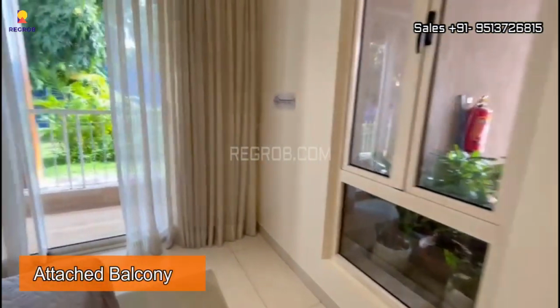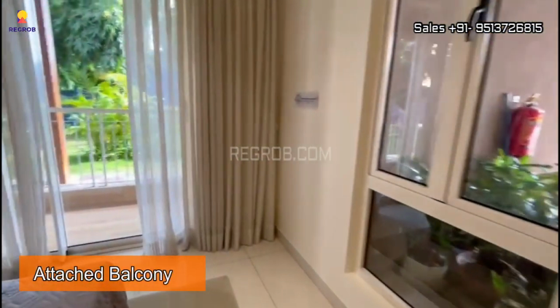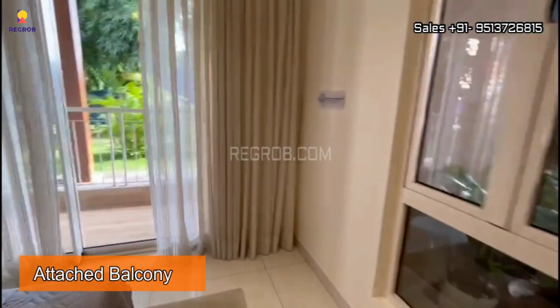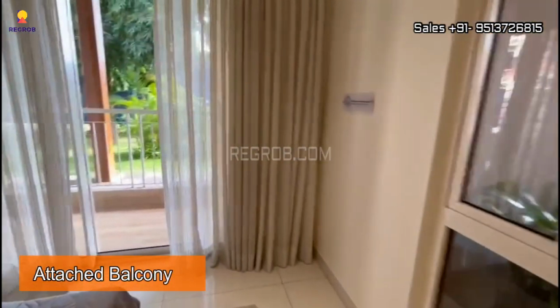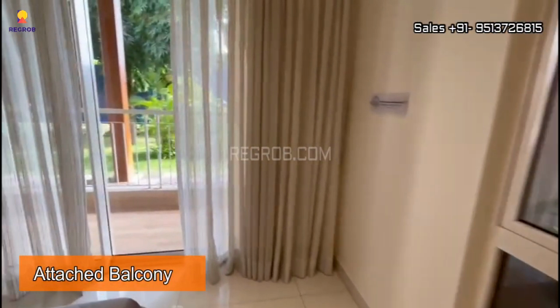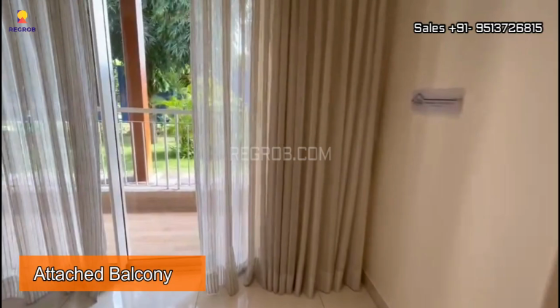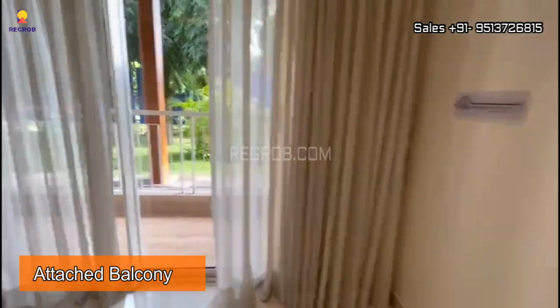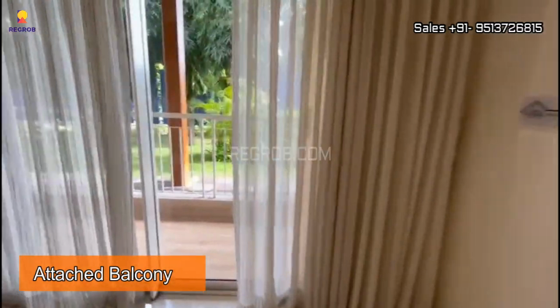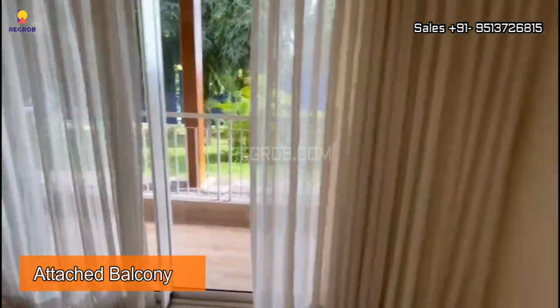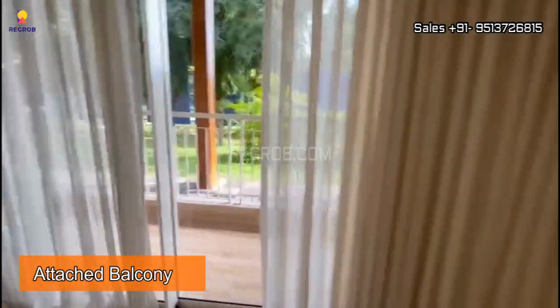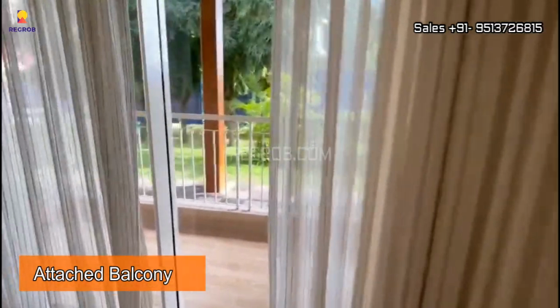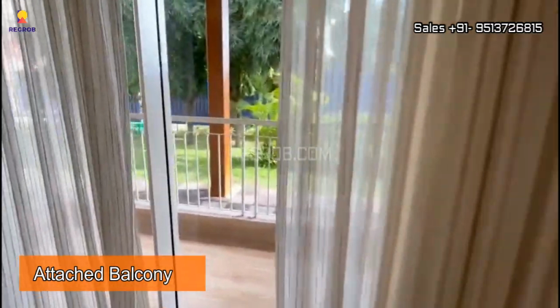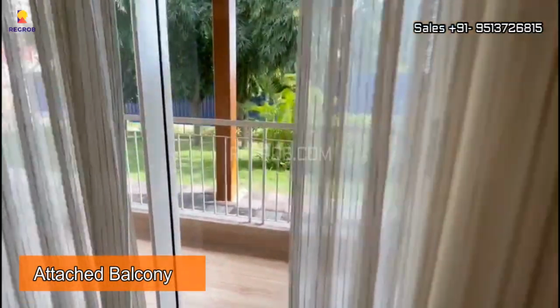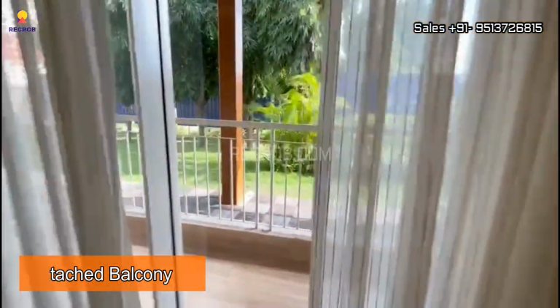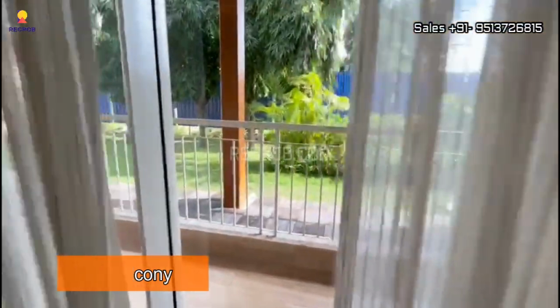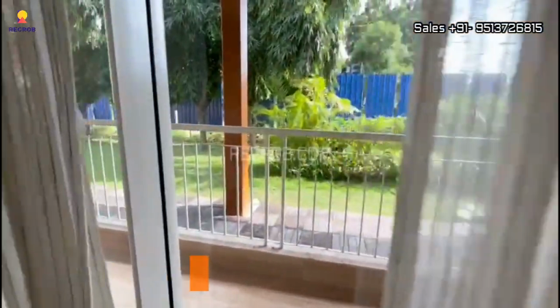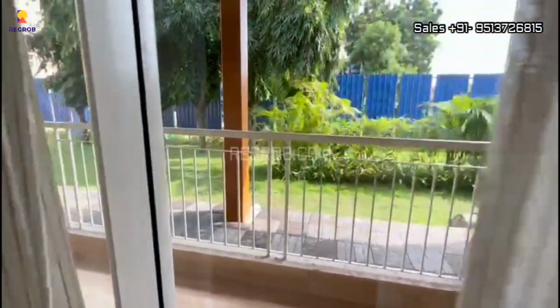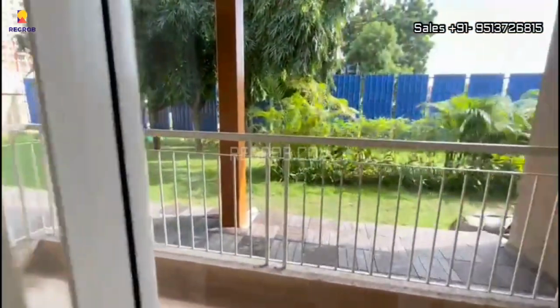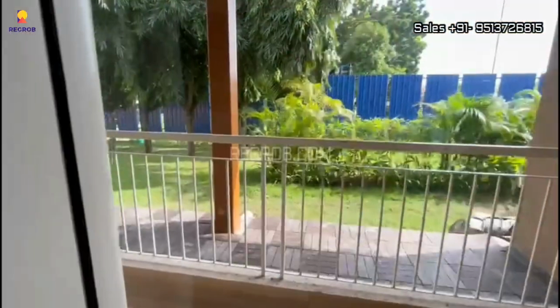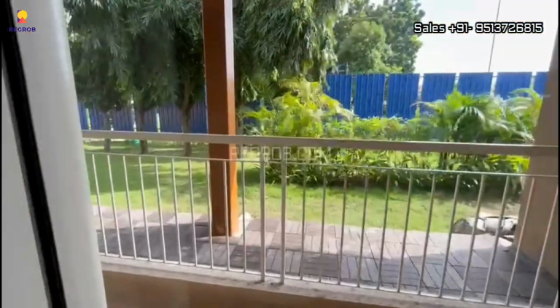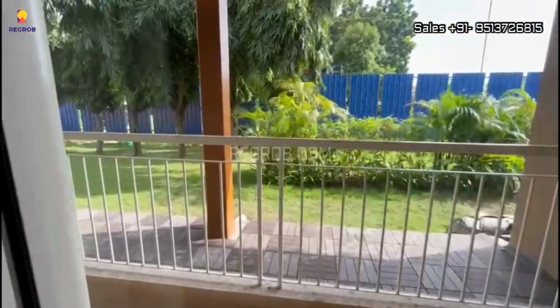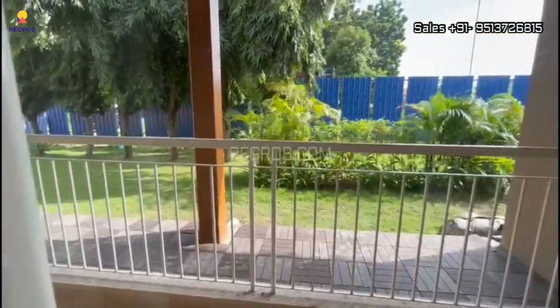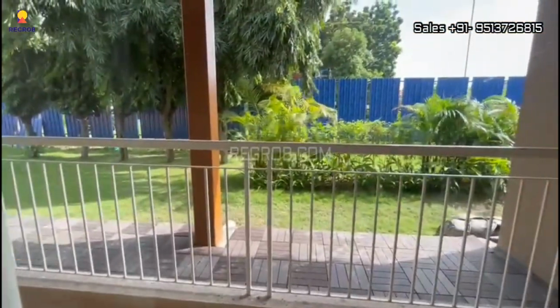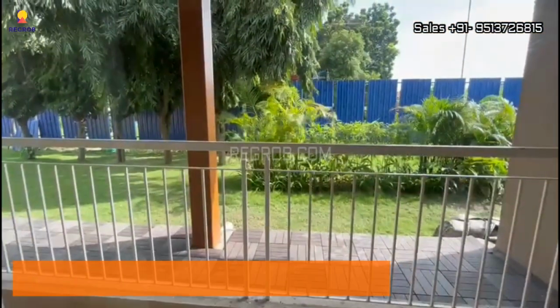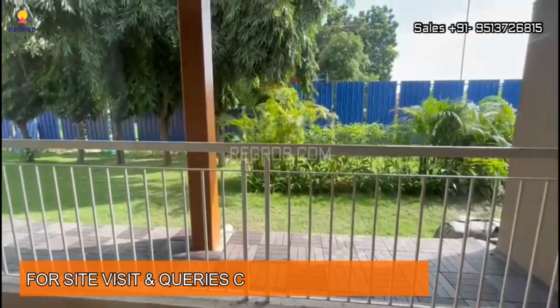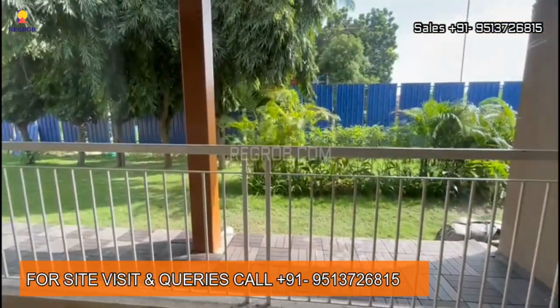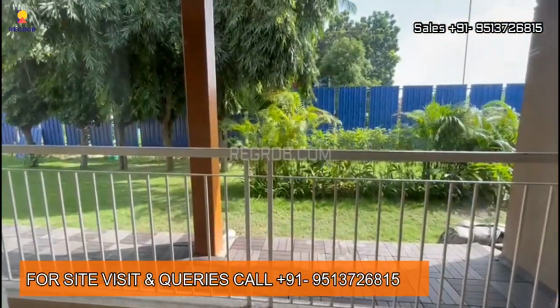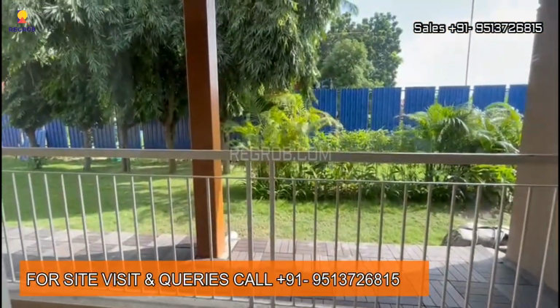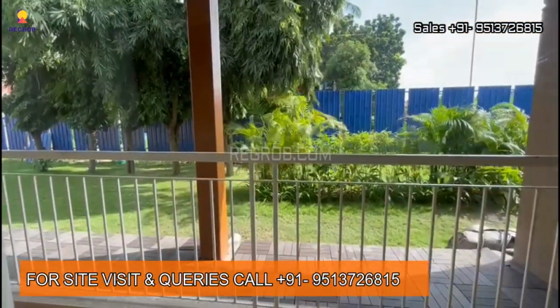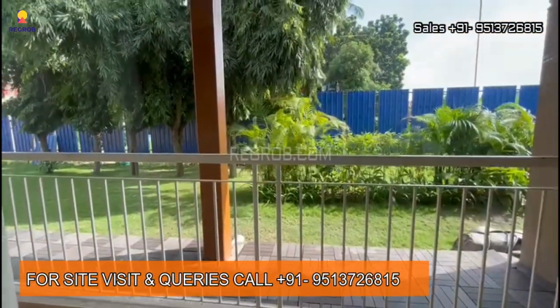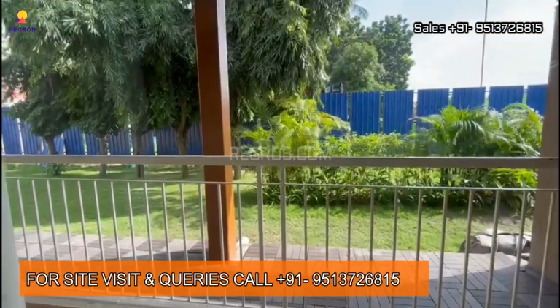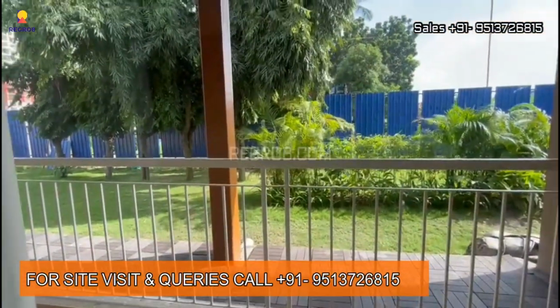So viewers, that's all in this video. Thank you for watching. For more details, contact us at the given number.